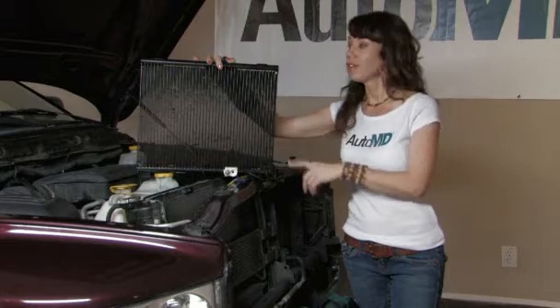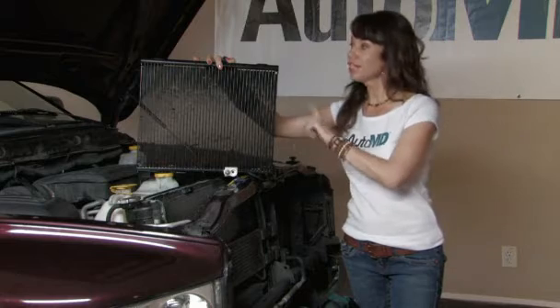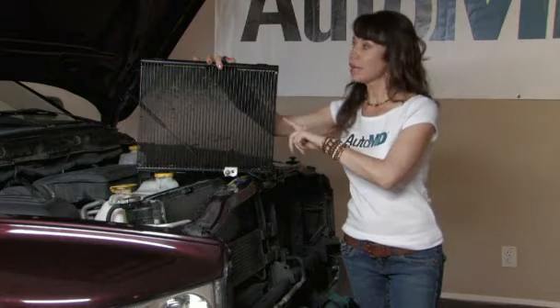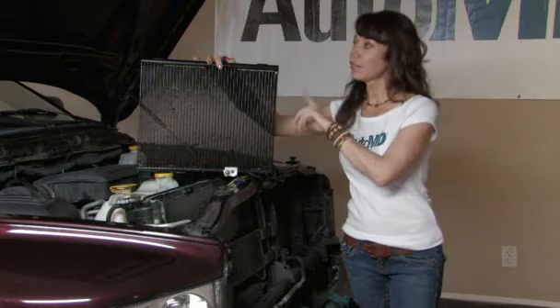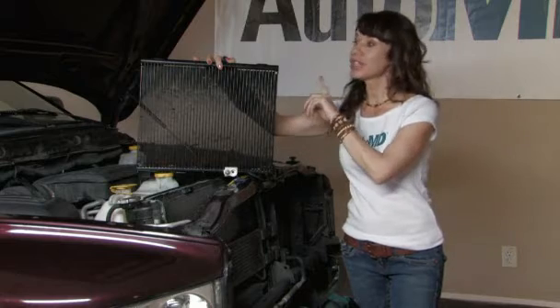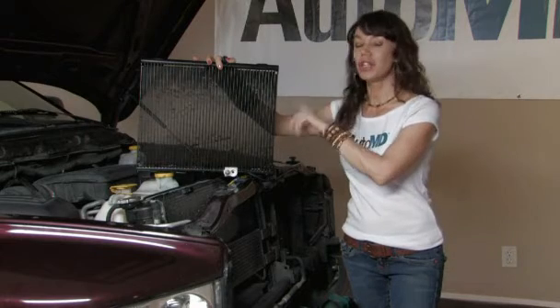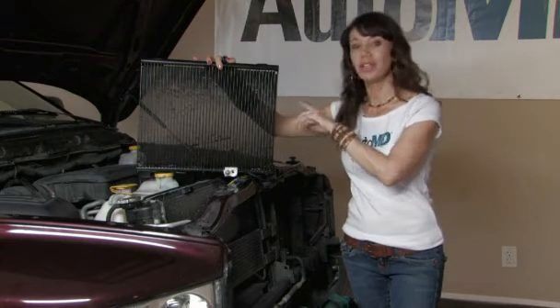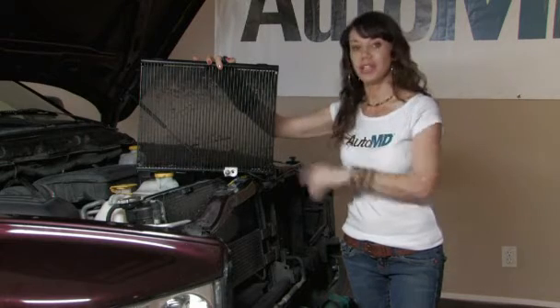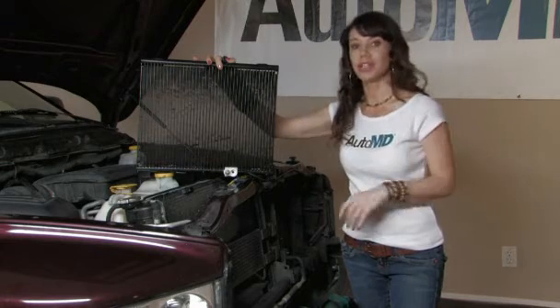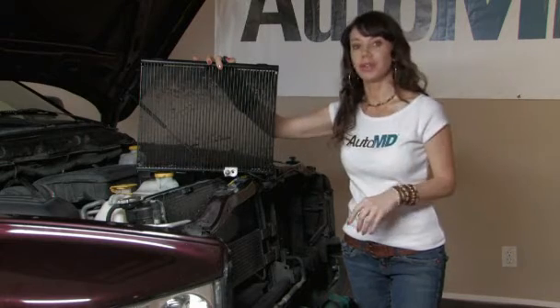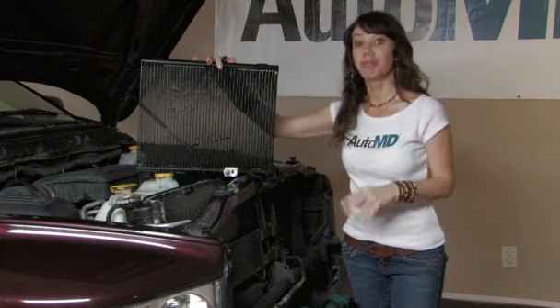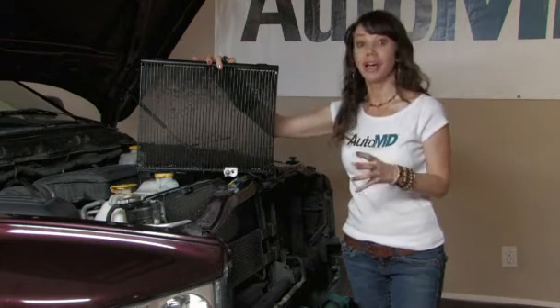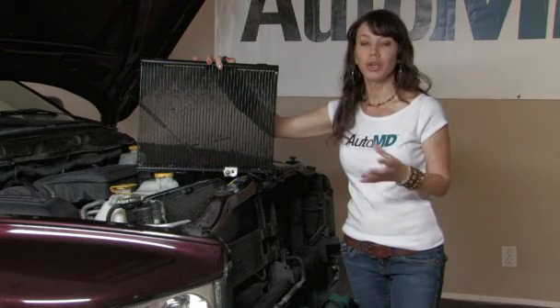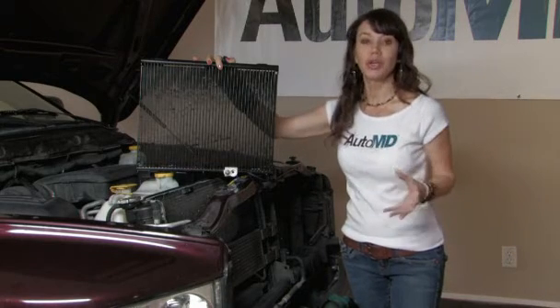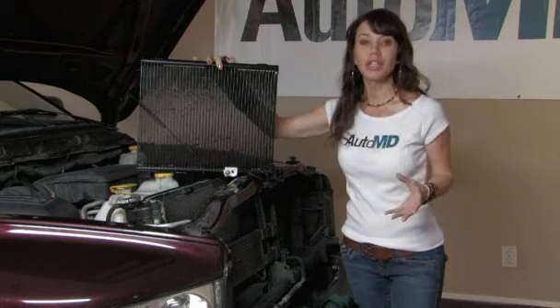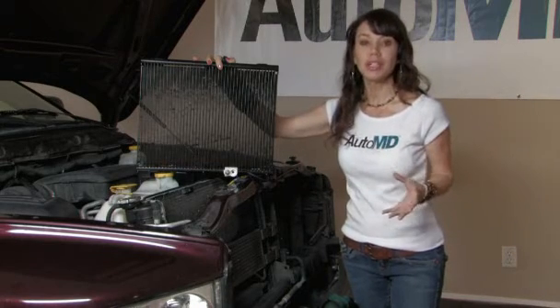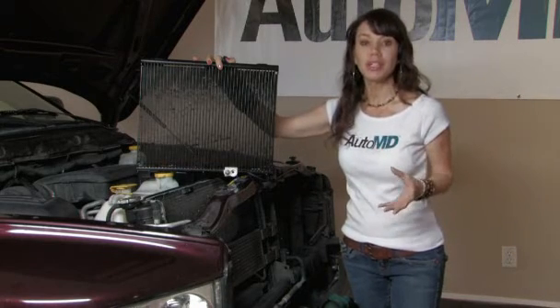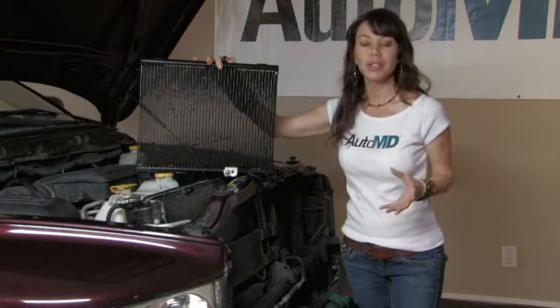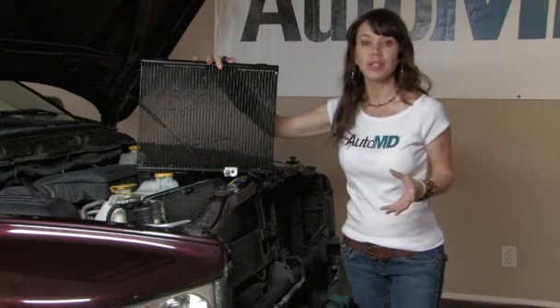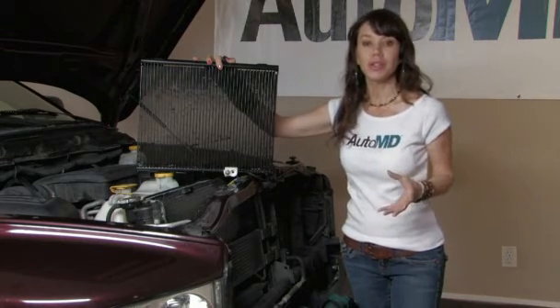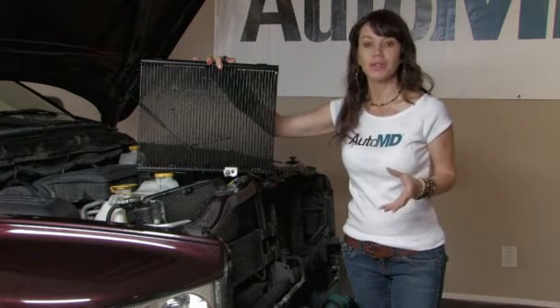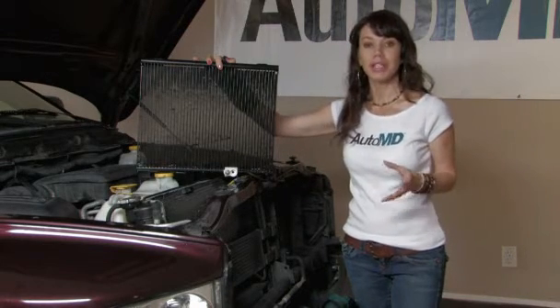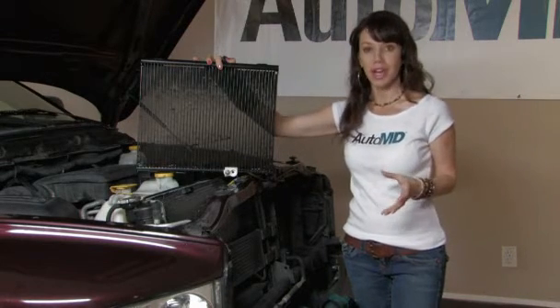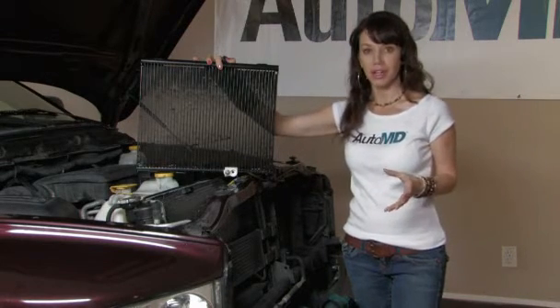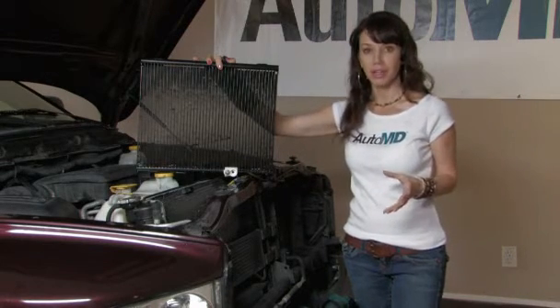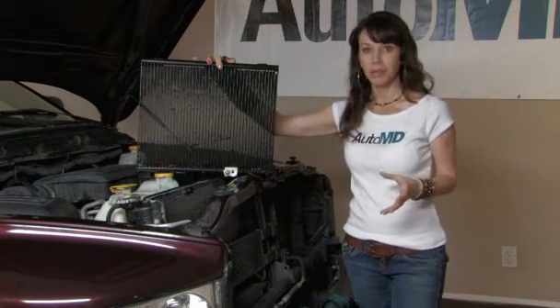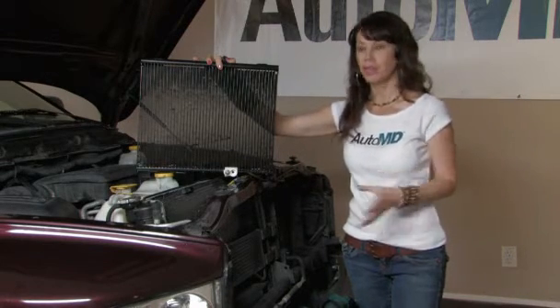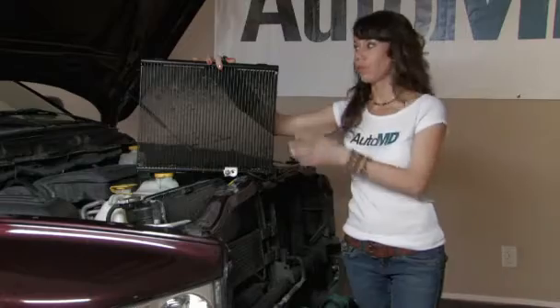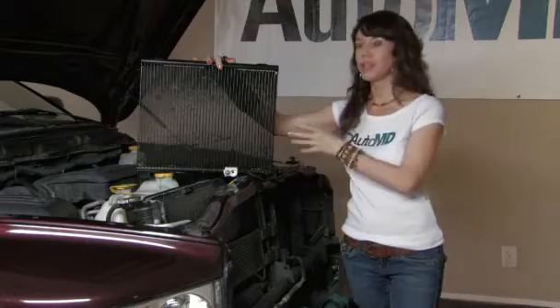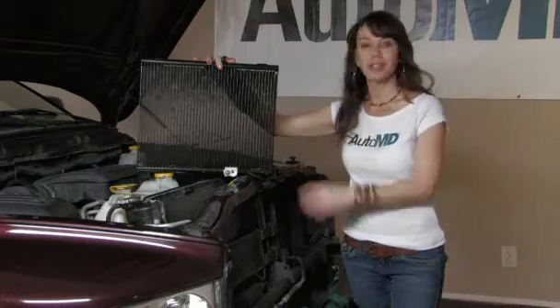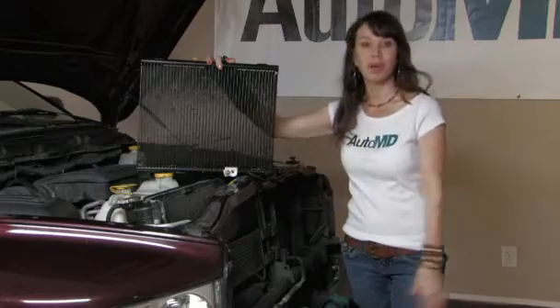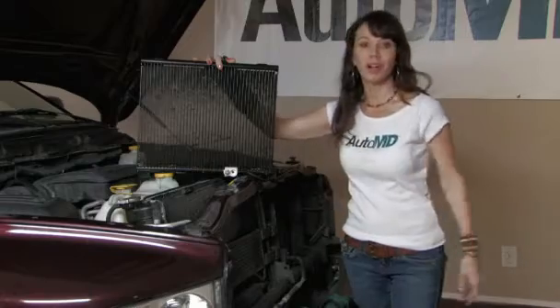This, however, is a new condenser, but you will need to consult a certified technician before replacing this part.